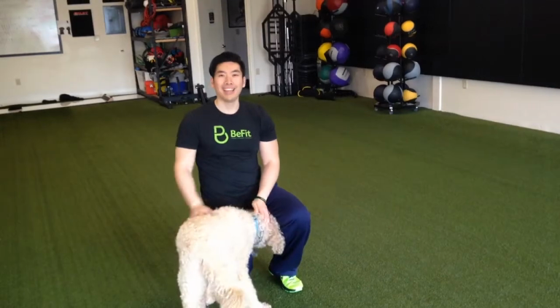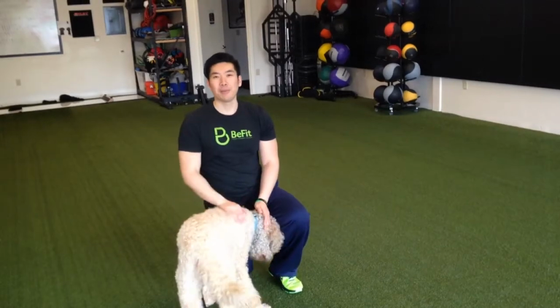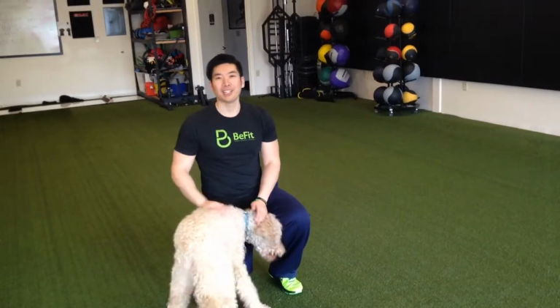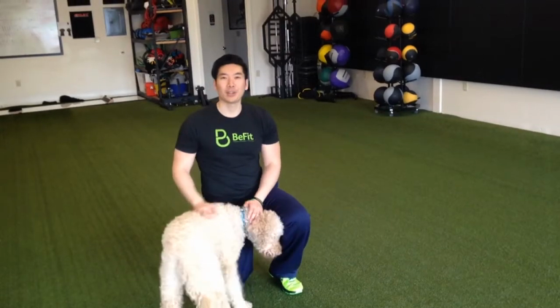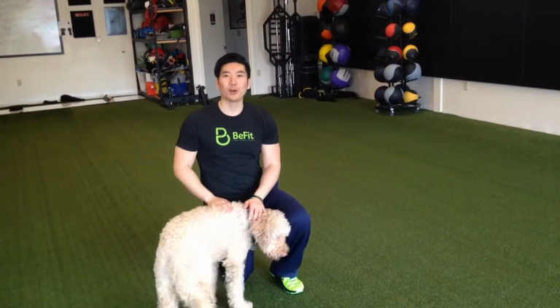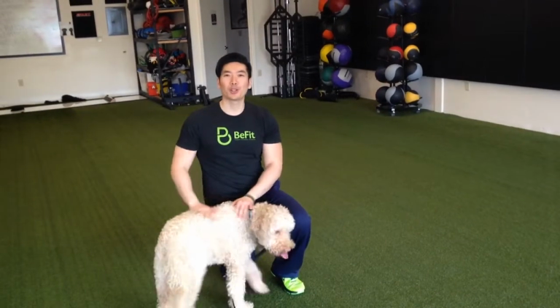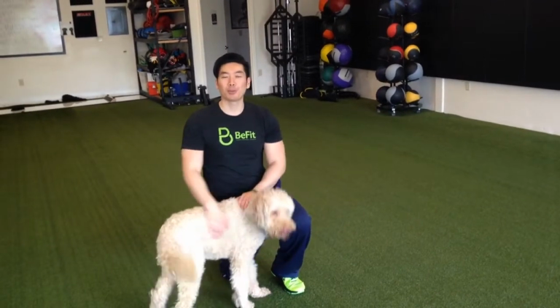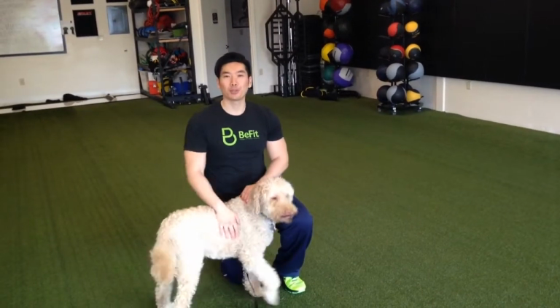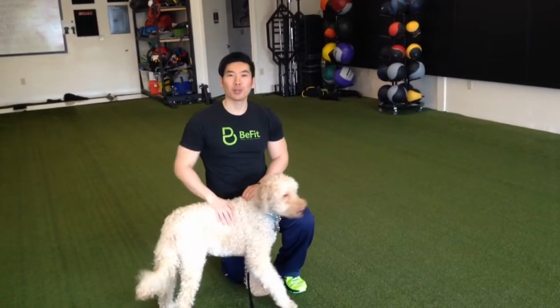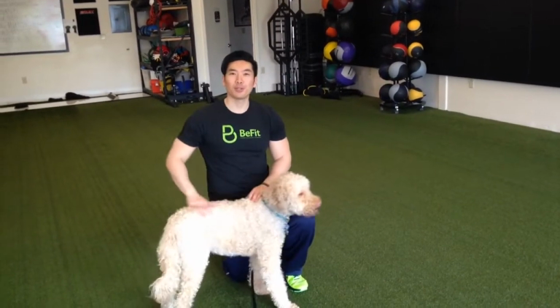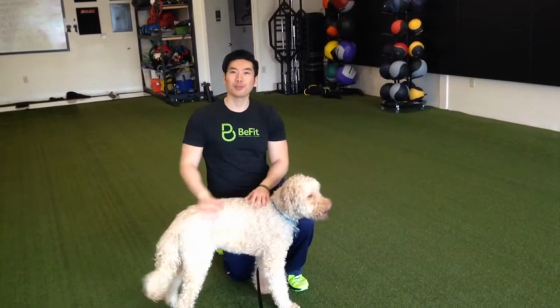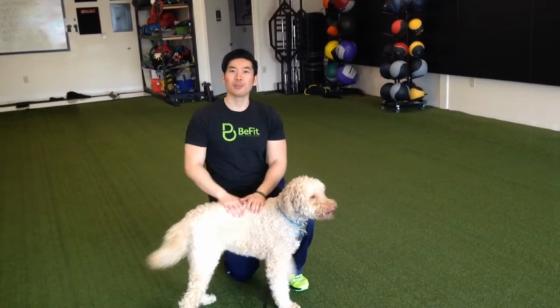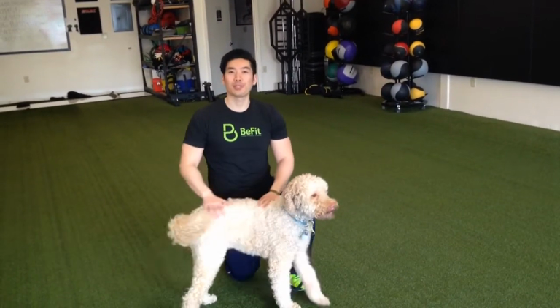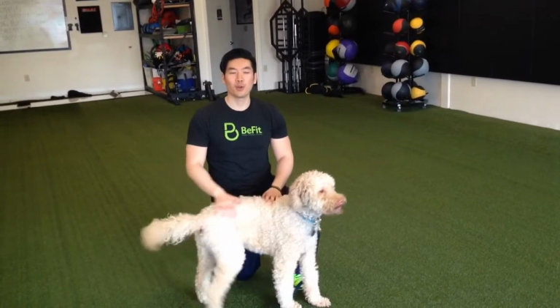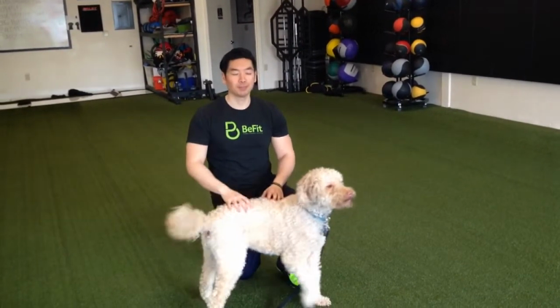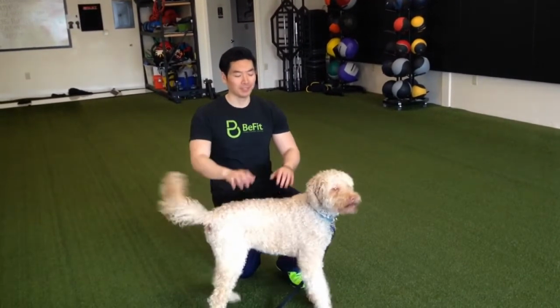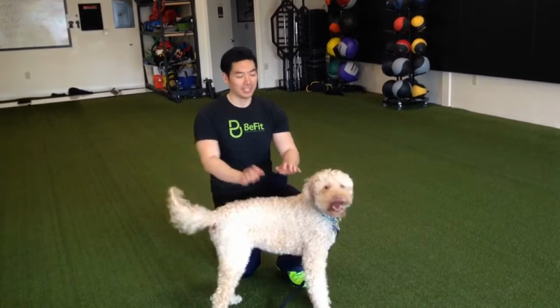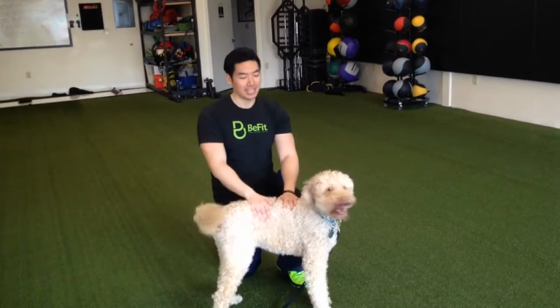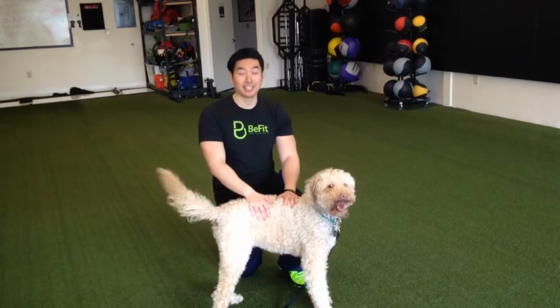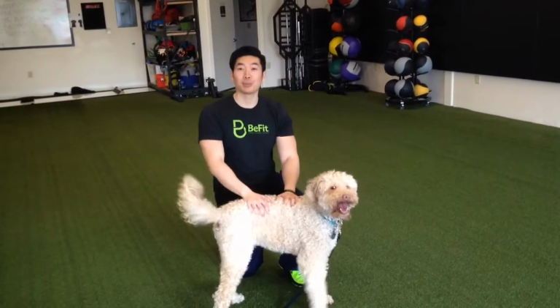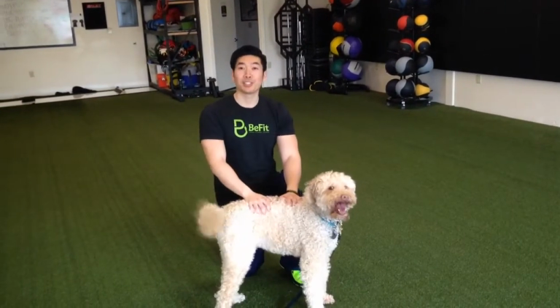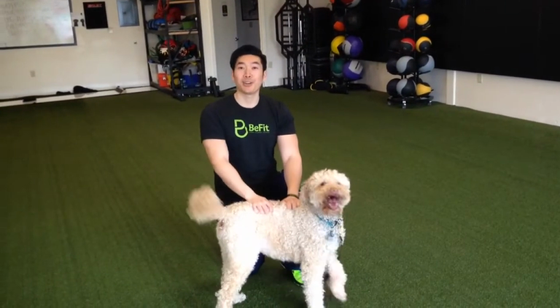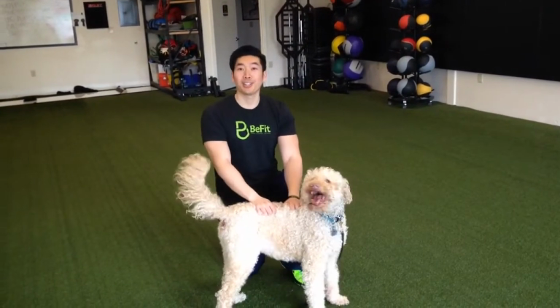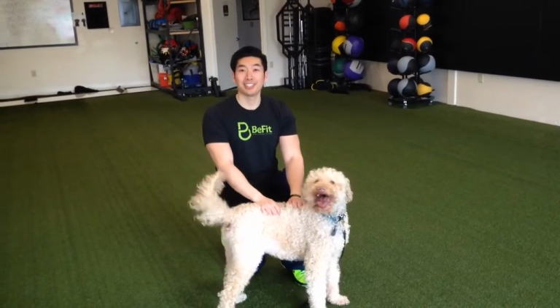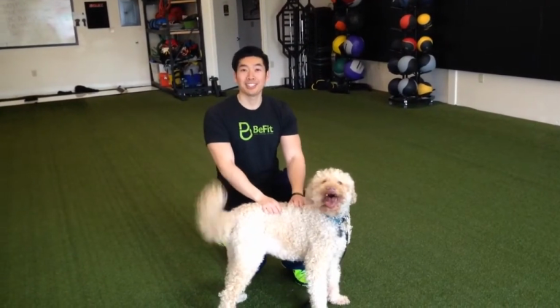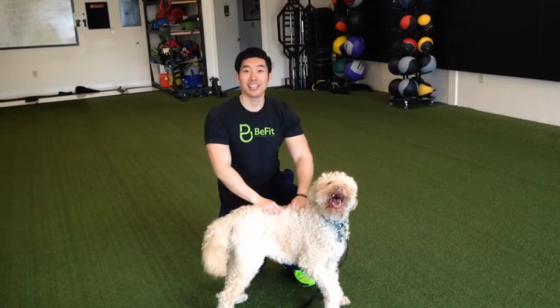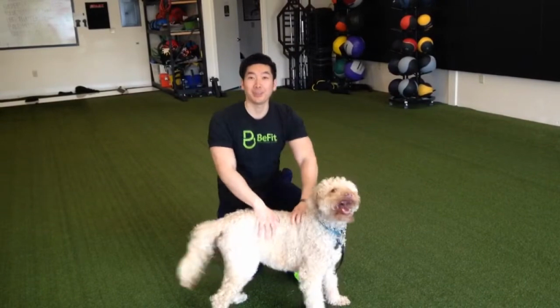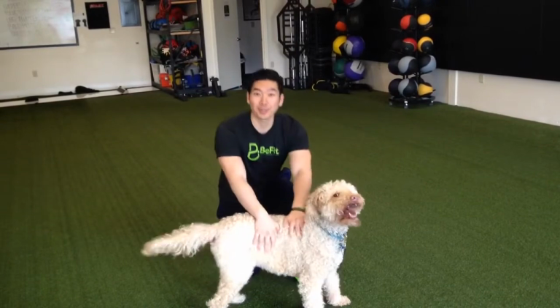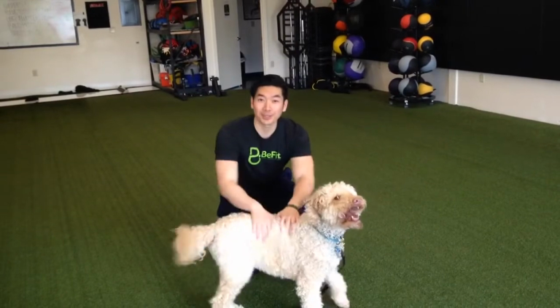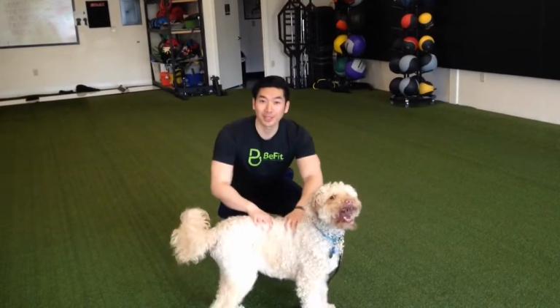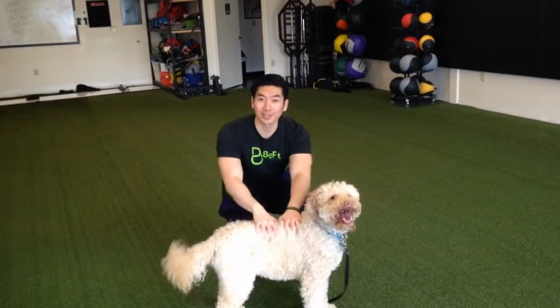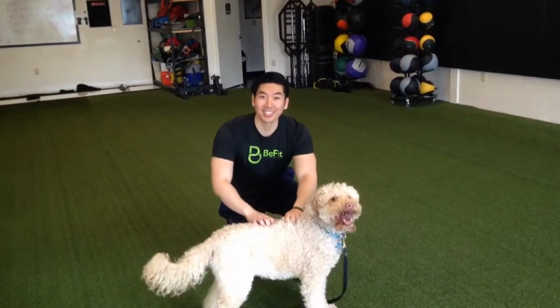Hey, I'm Isaac Ho, Tacoma Personal Trainer from BeFit Tacoma, and this is Prince Harry. Today we're going to show you how to squat.